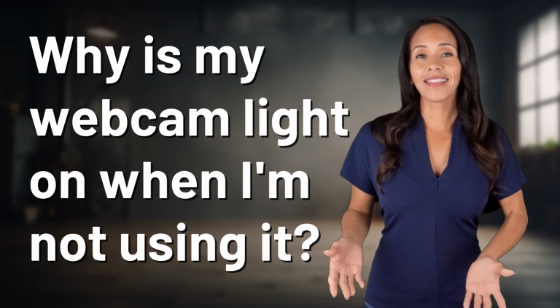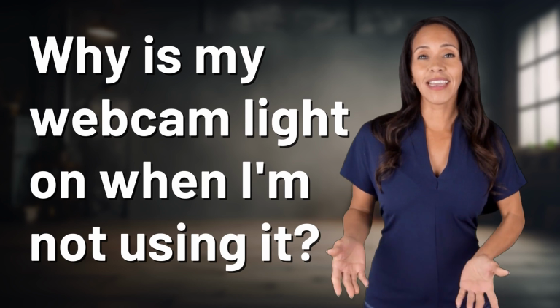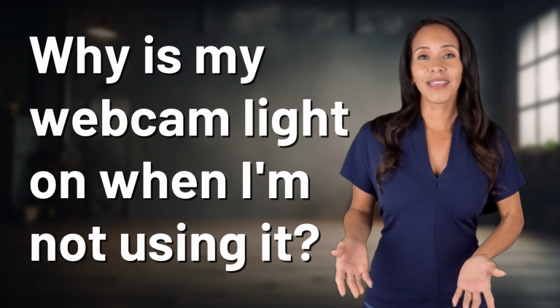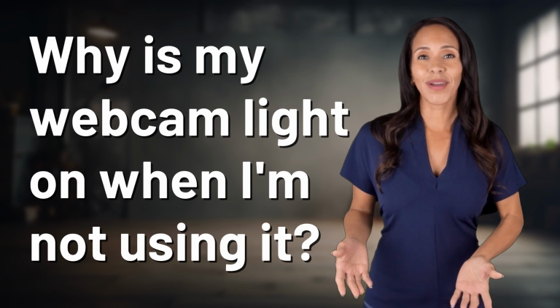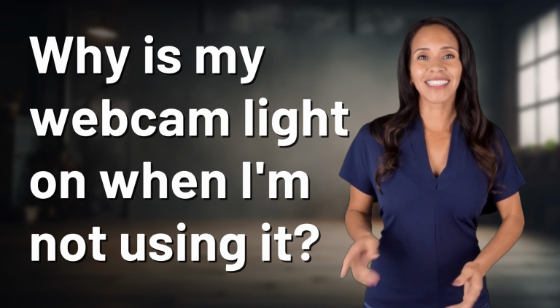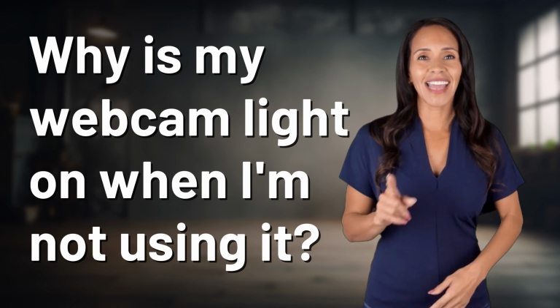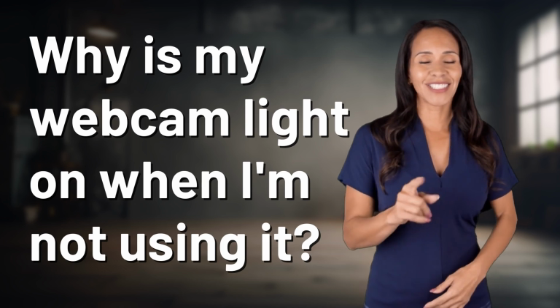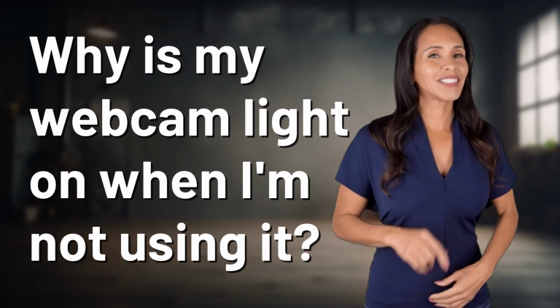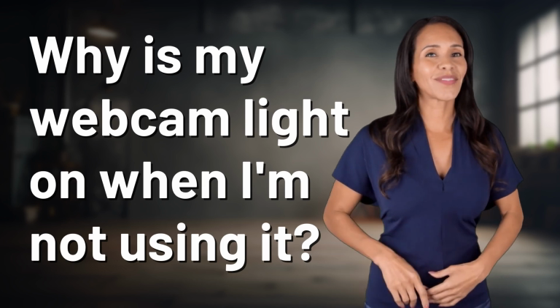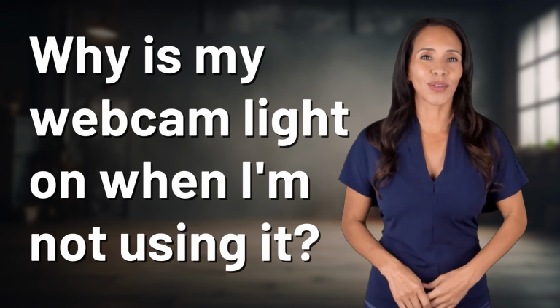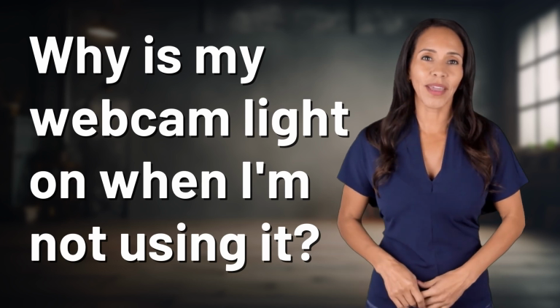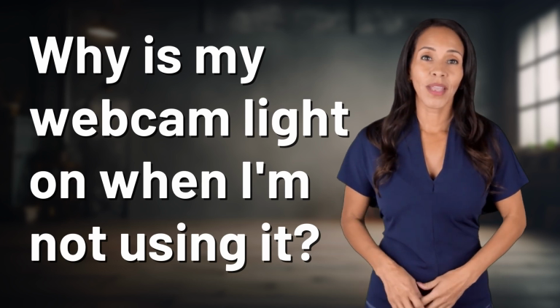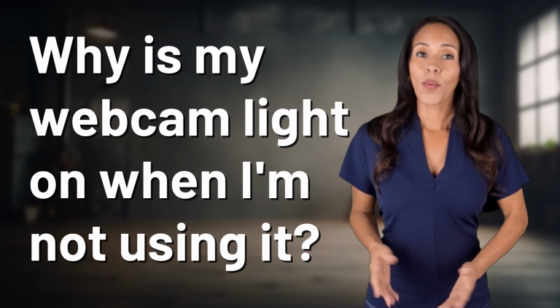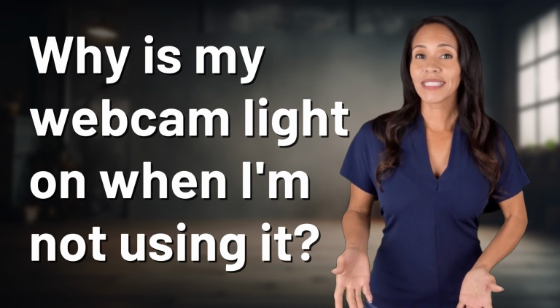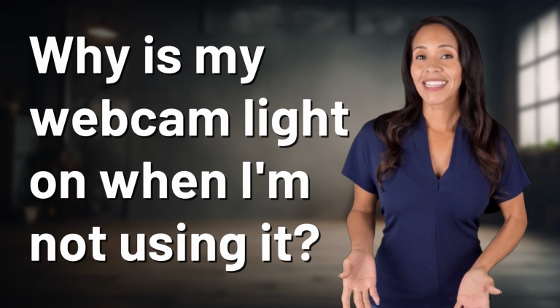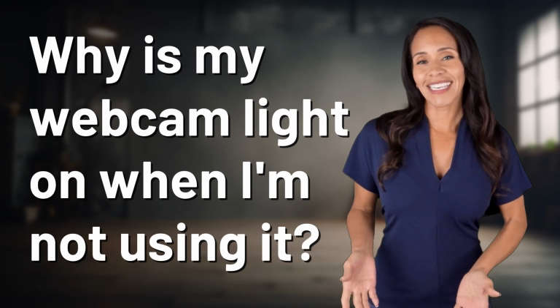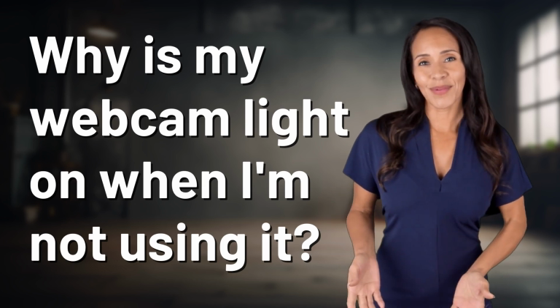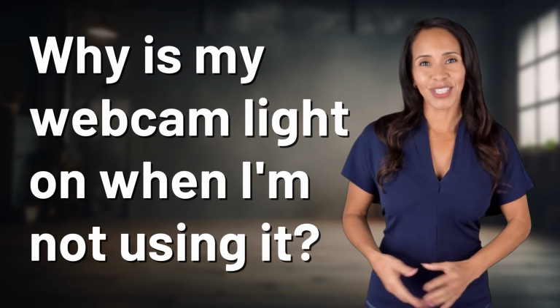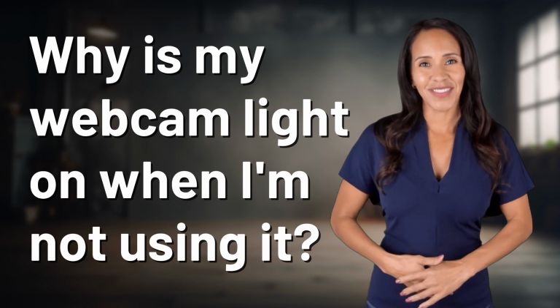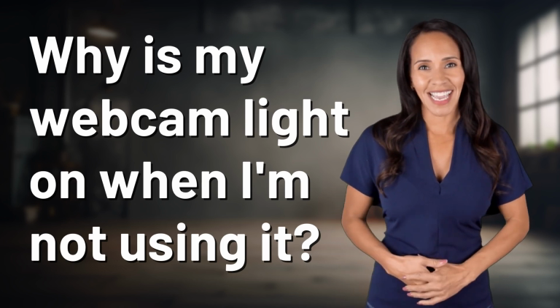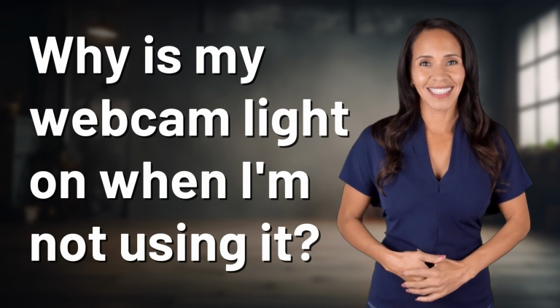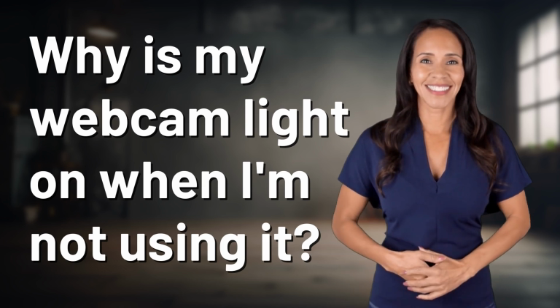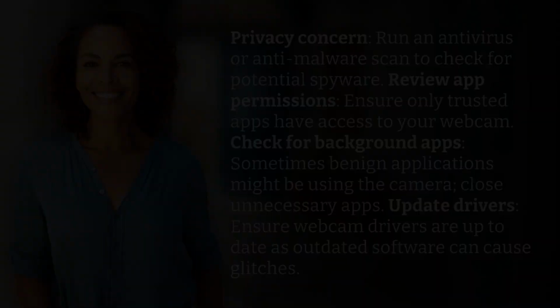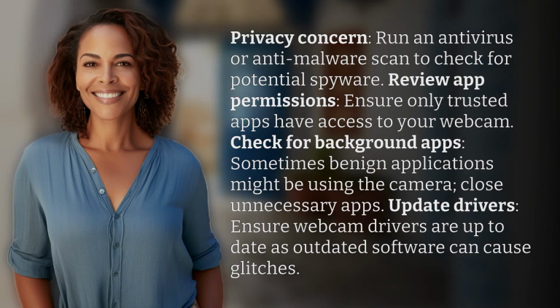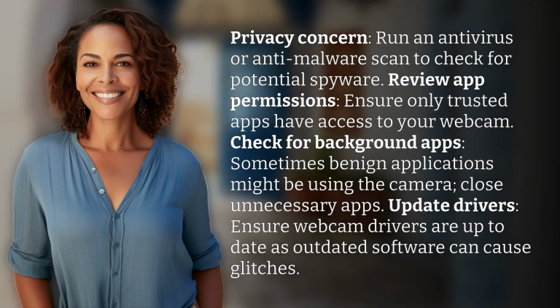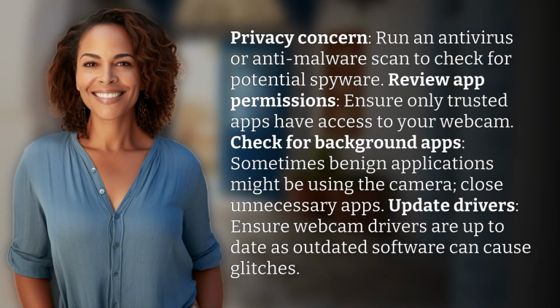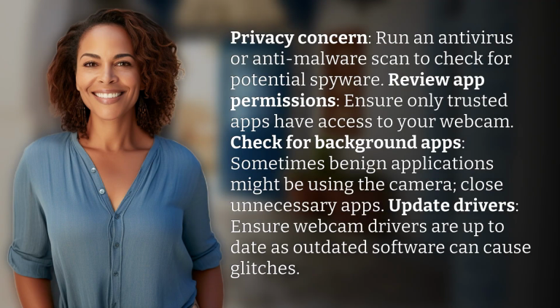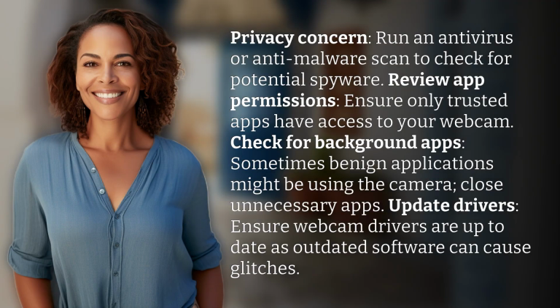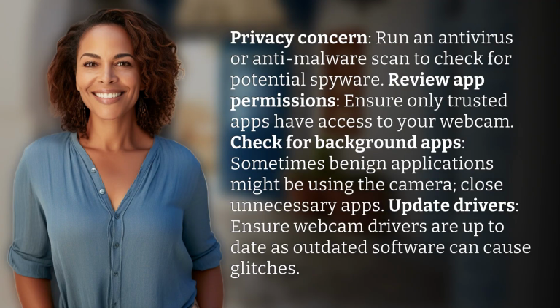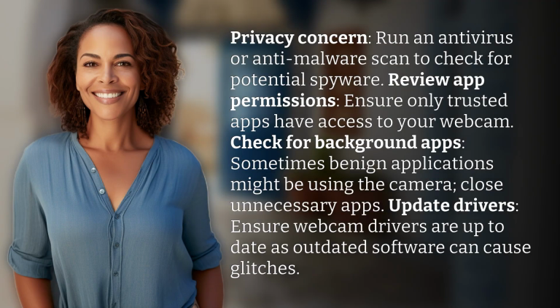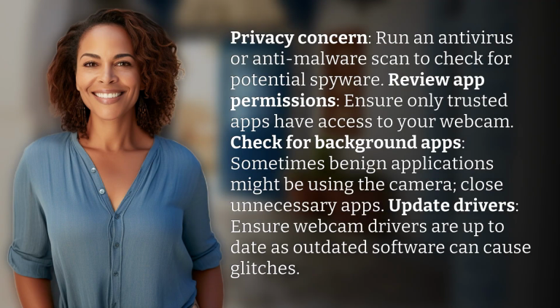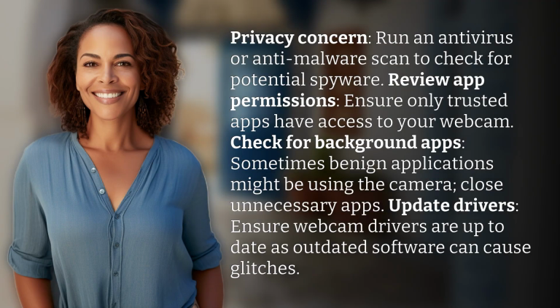Enlightenment awaits, and it's just a flash away. What's the enlightening question of the day? Privacy concern.